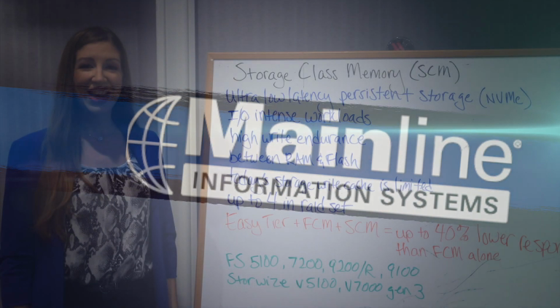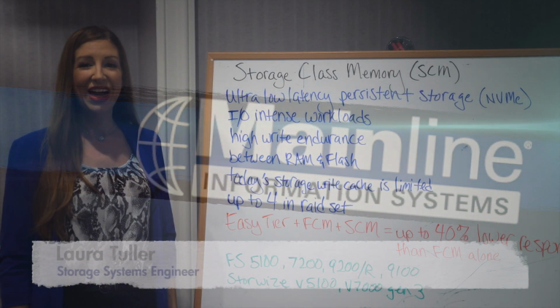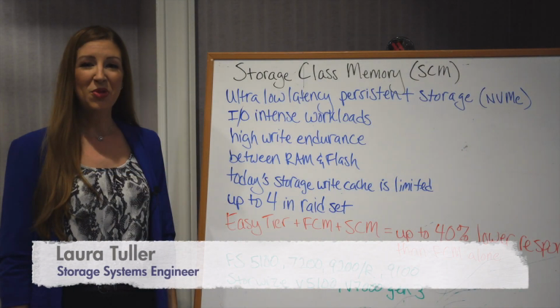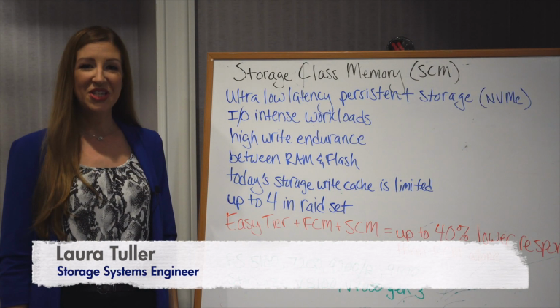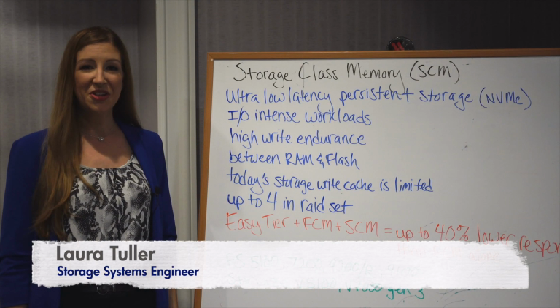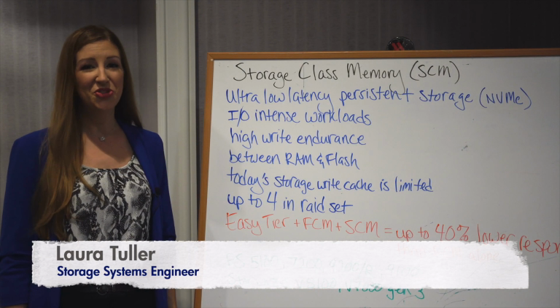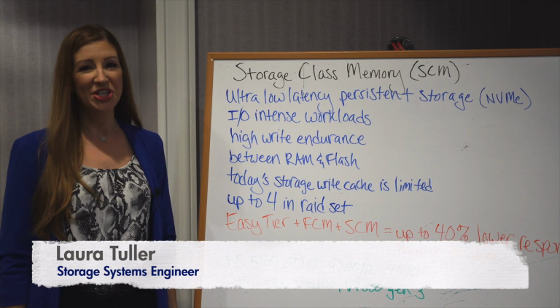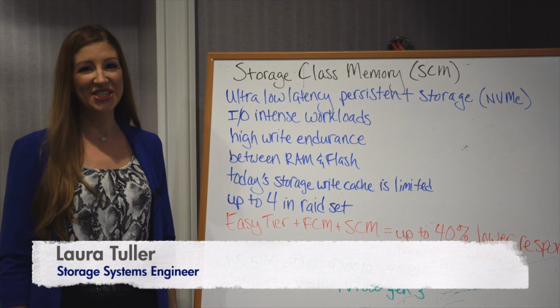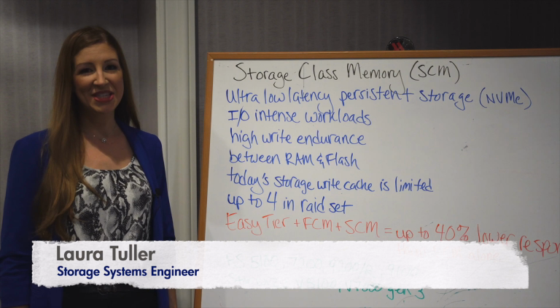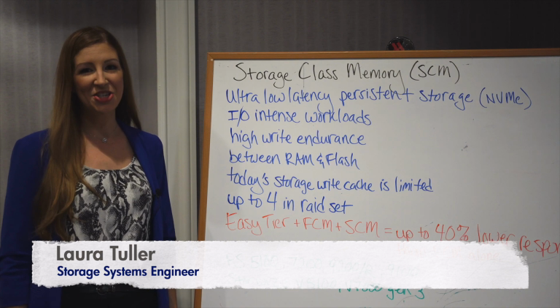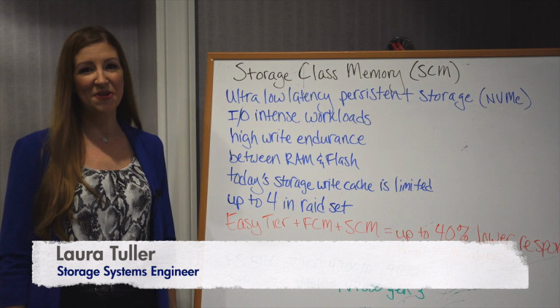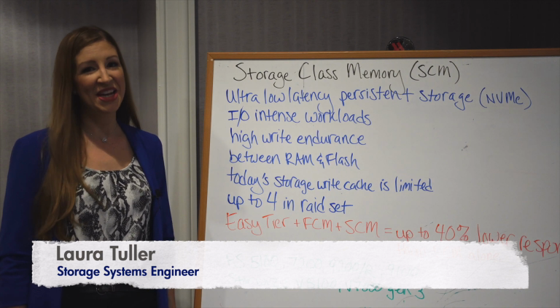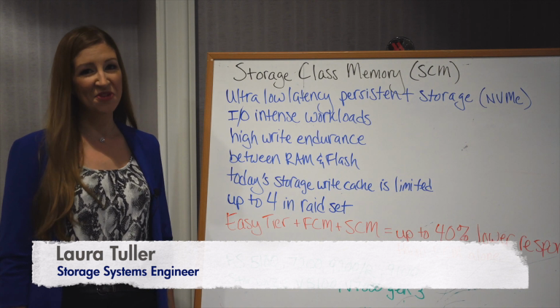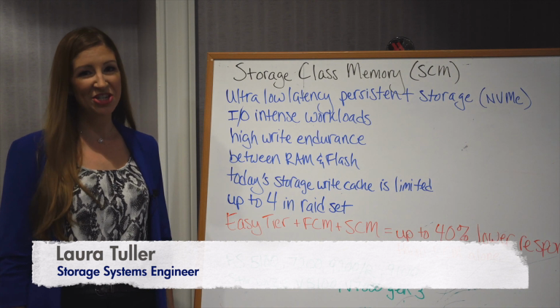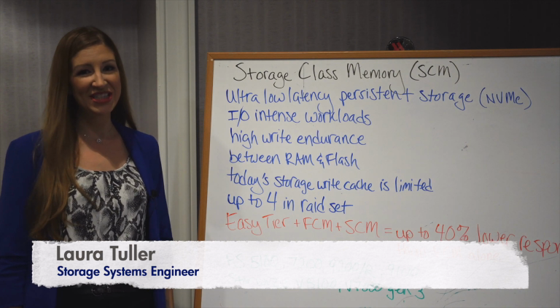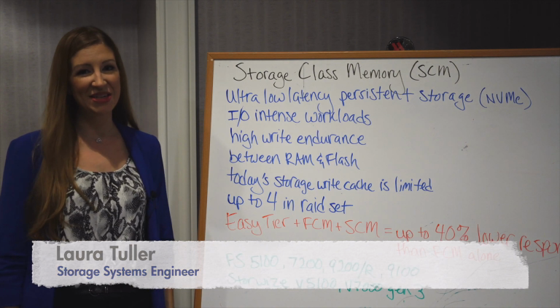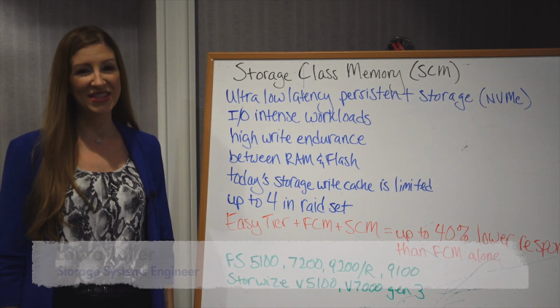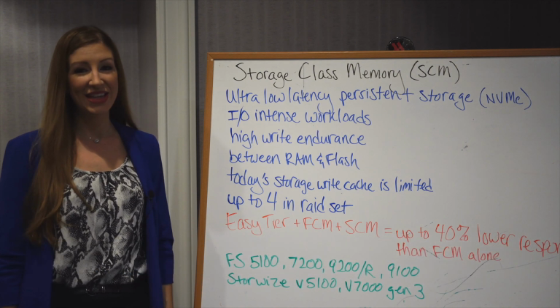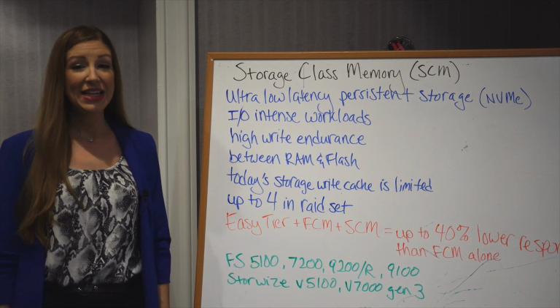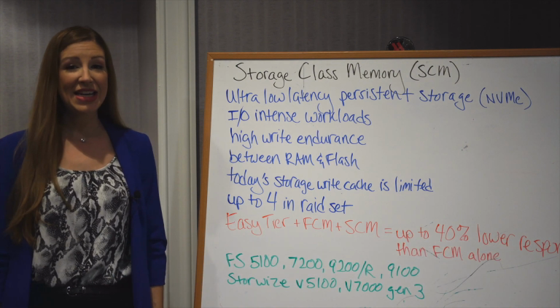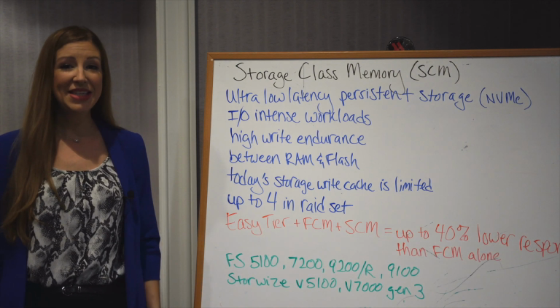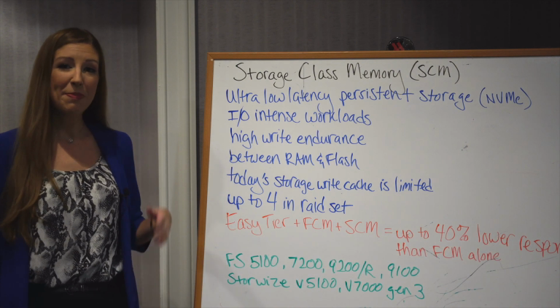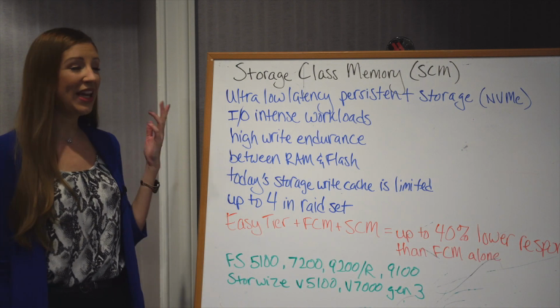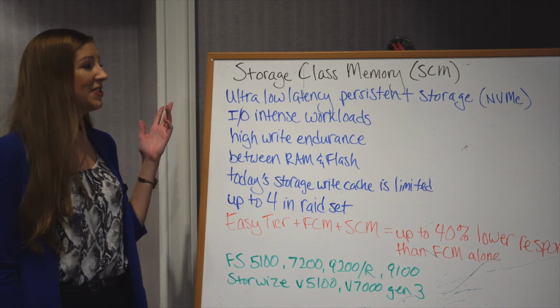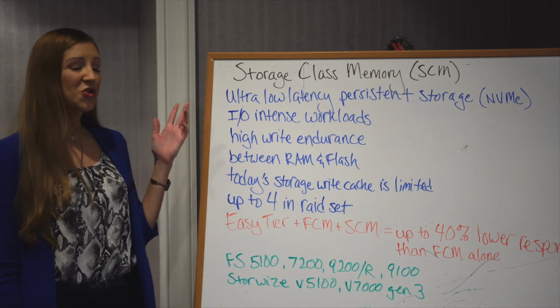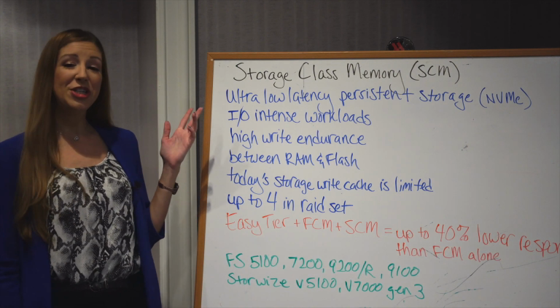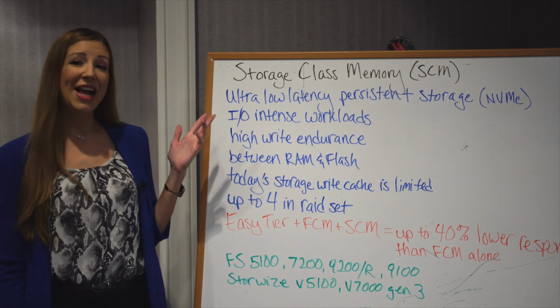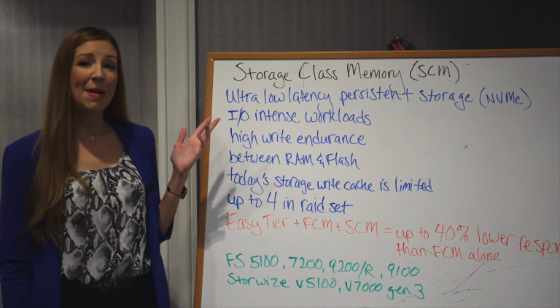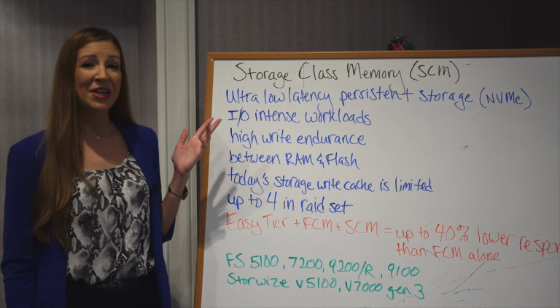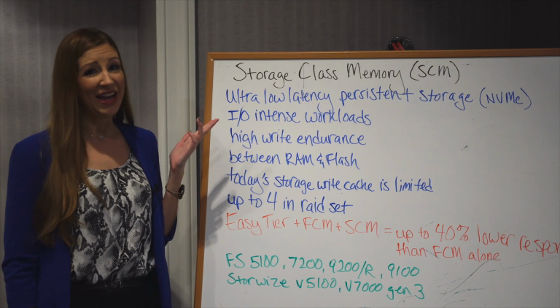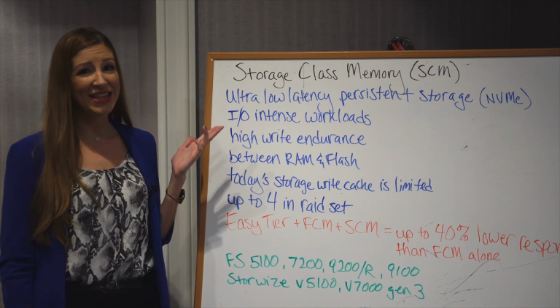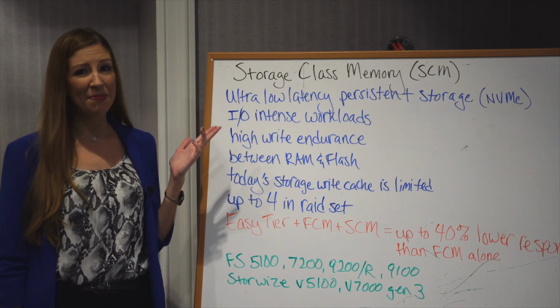I'm Laura Tuller, Storage Systems Engineer for Mainline Information Systems. Today's topic is Storage Class Memory, SCM.